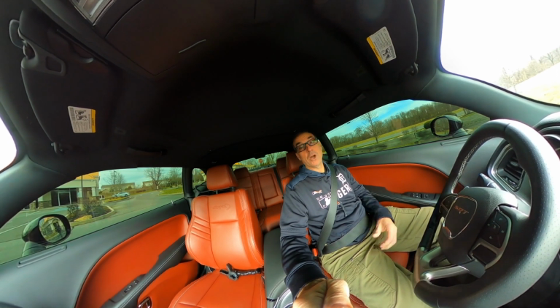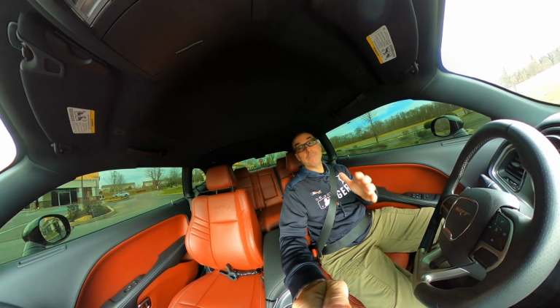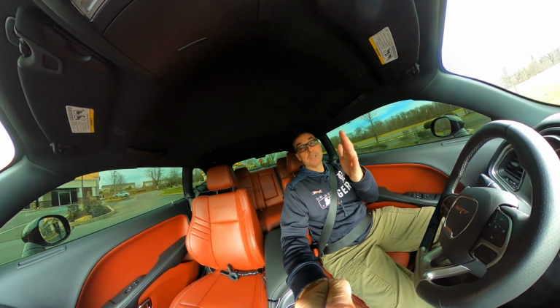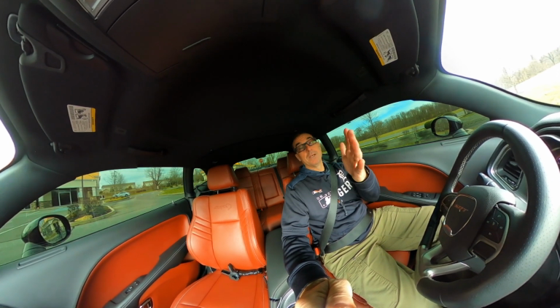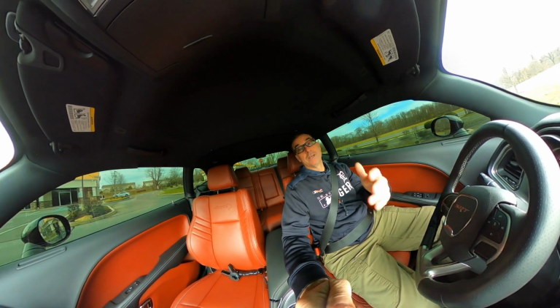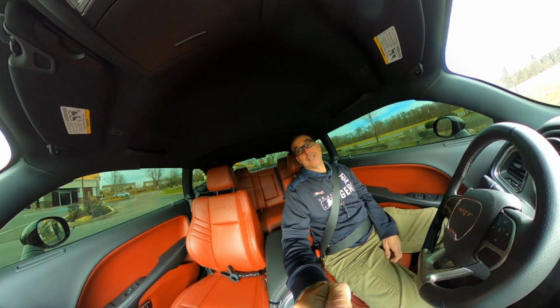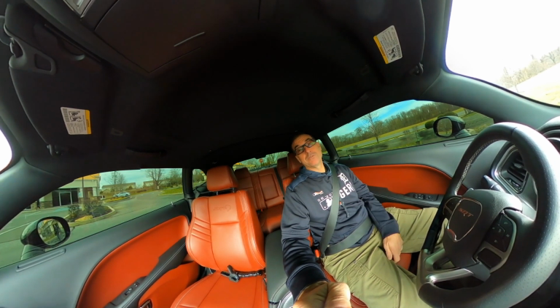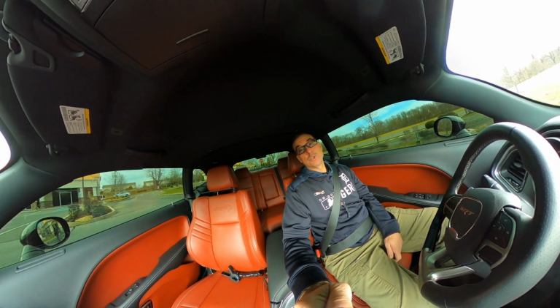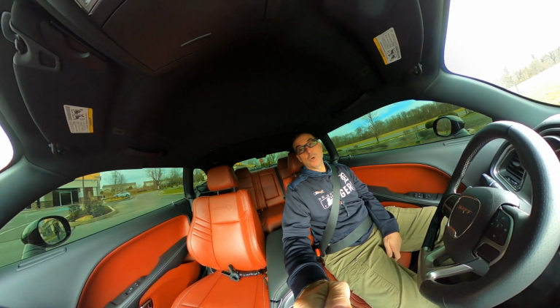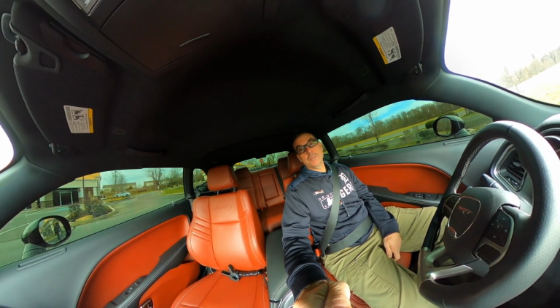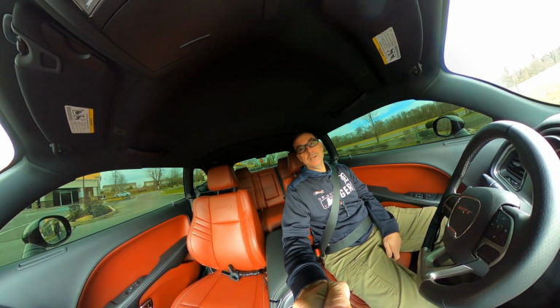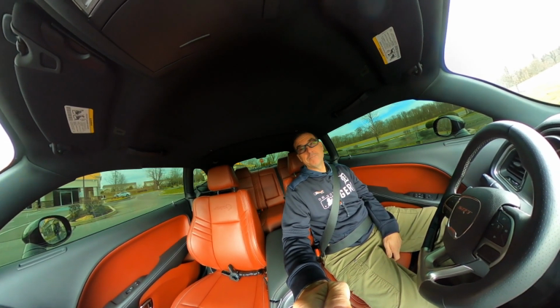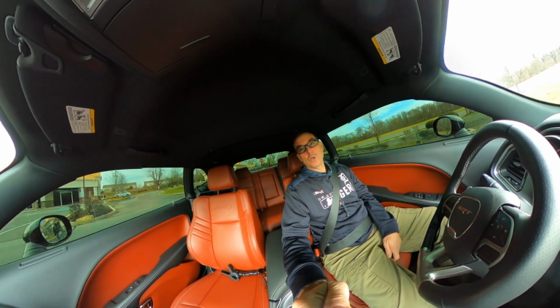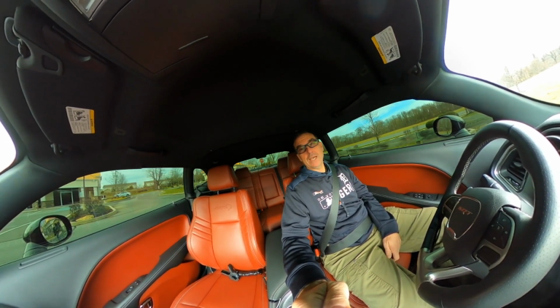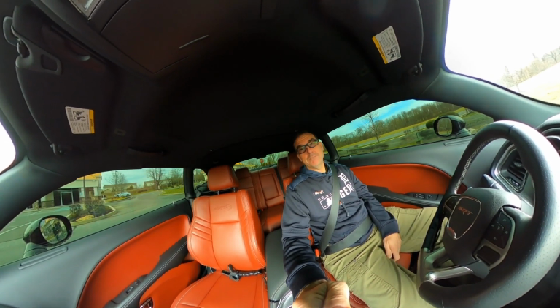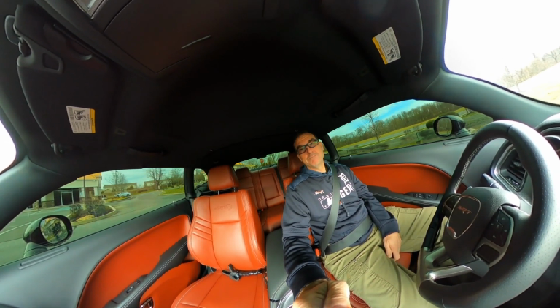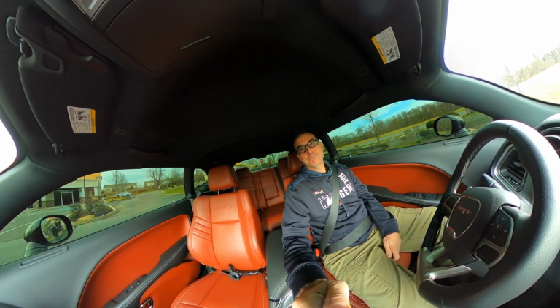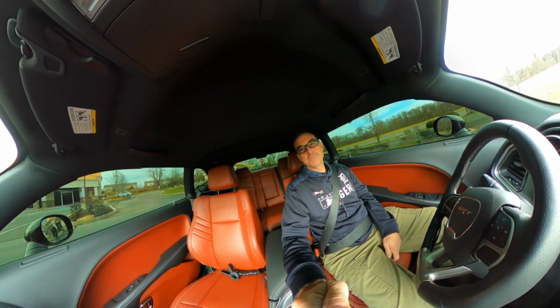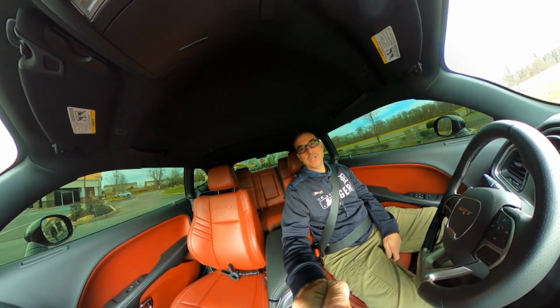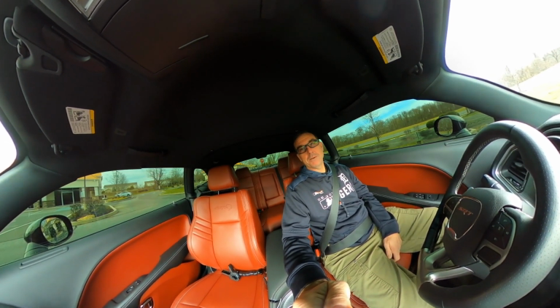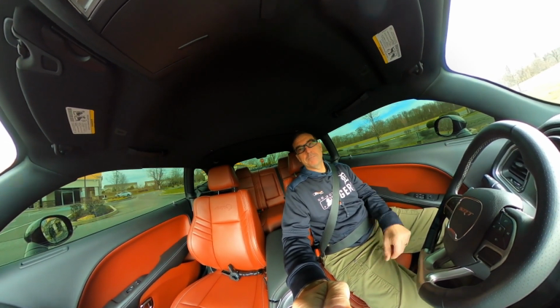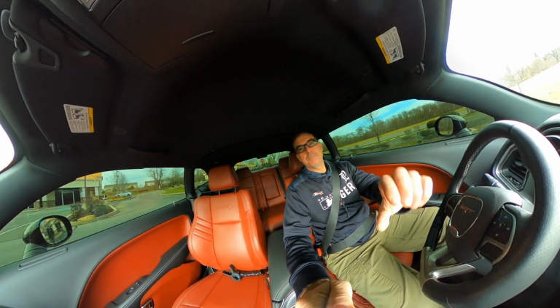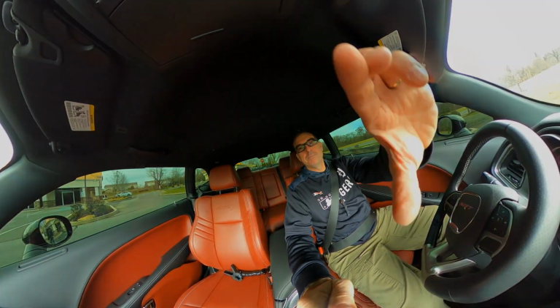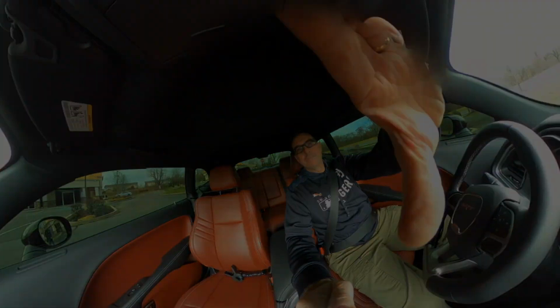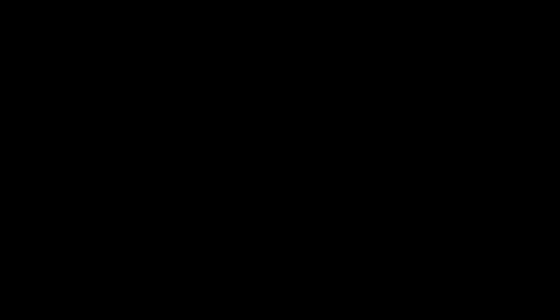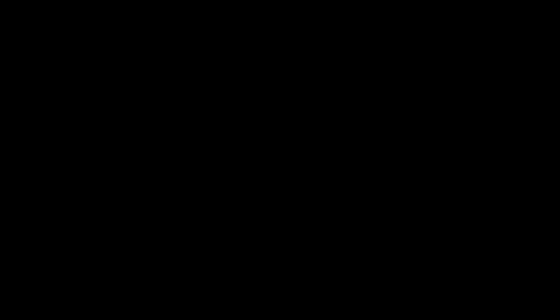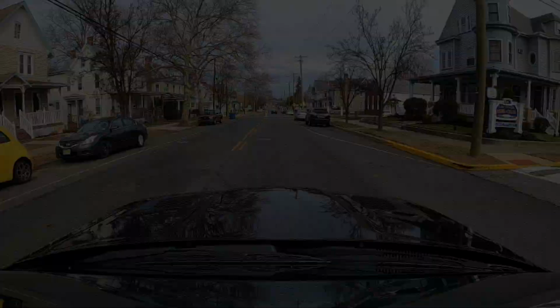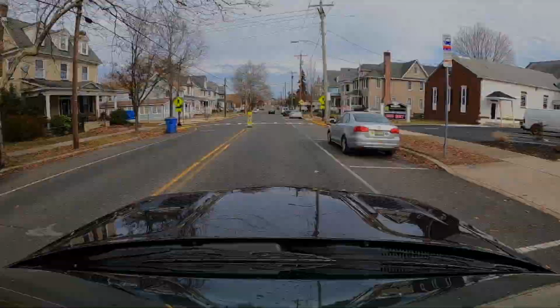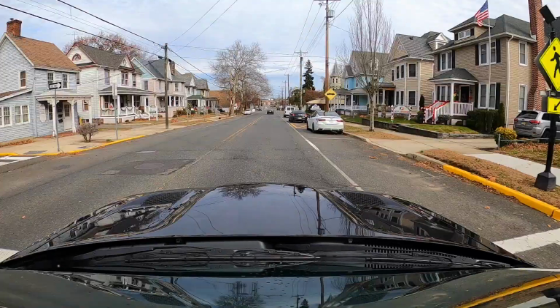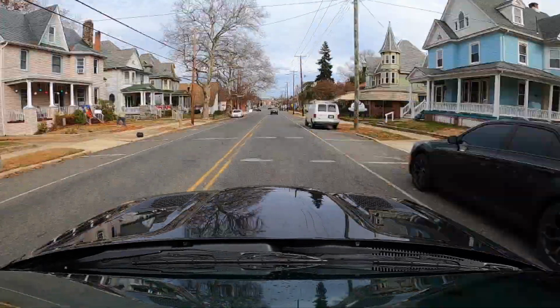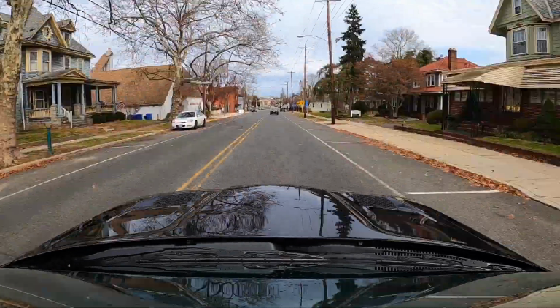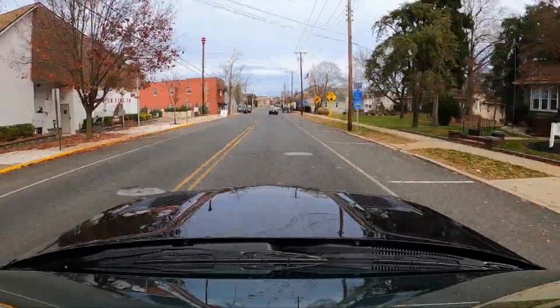All right, thanks for joining me. See ya — car wash!